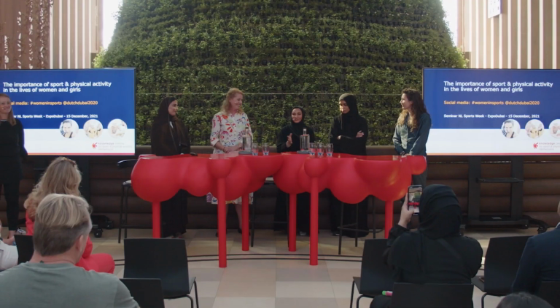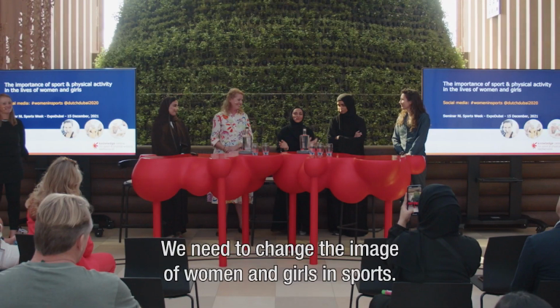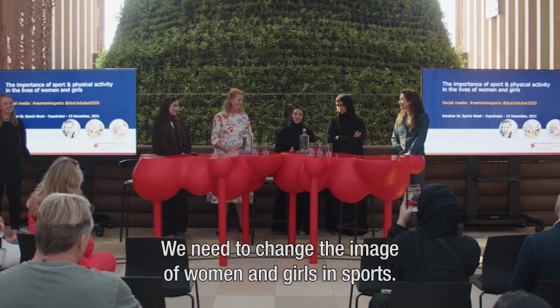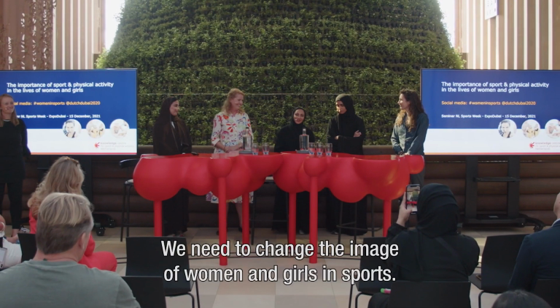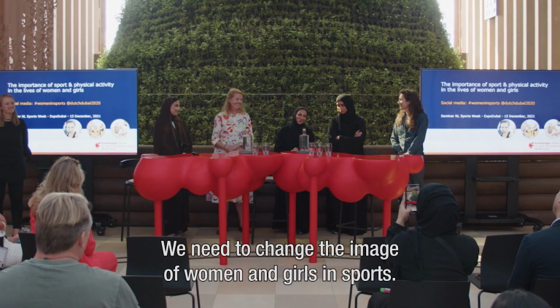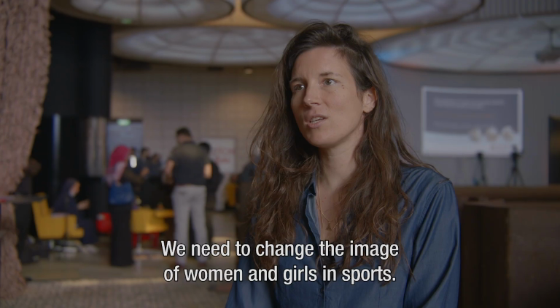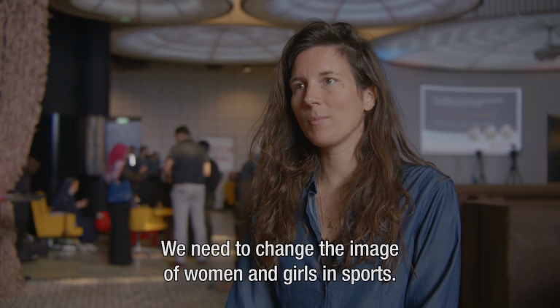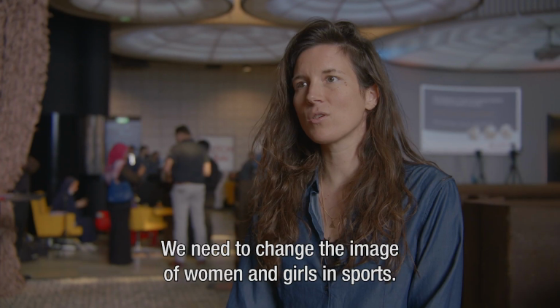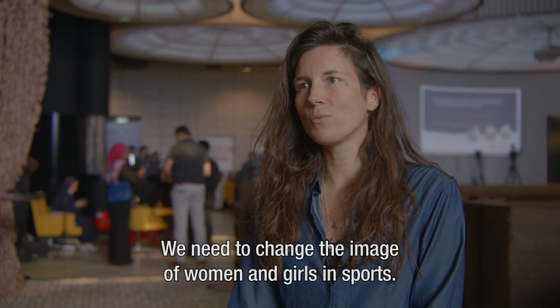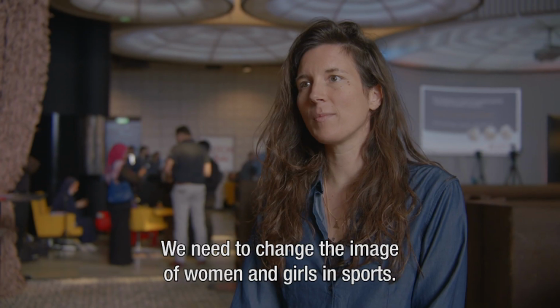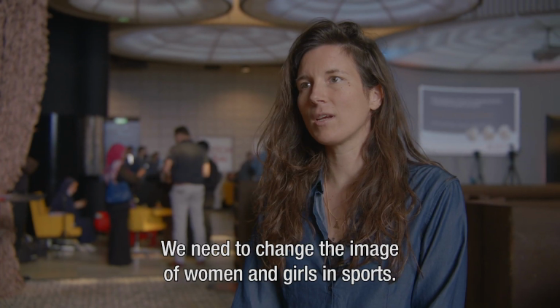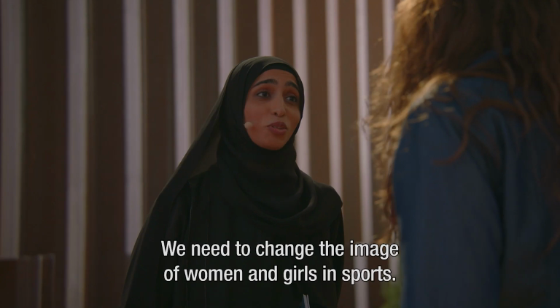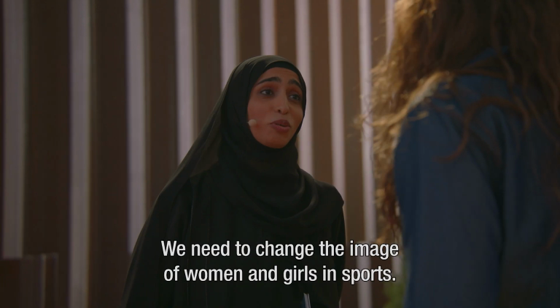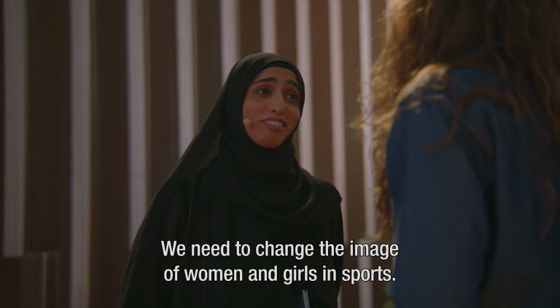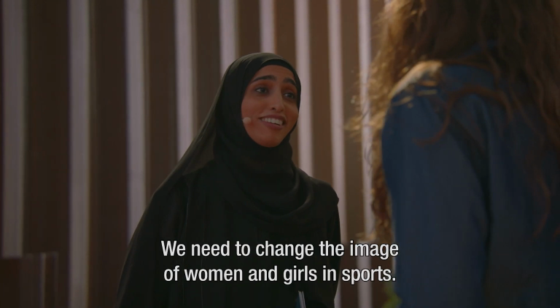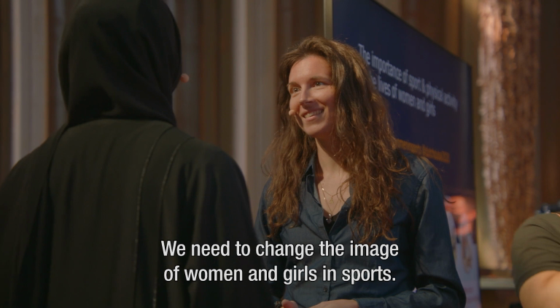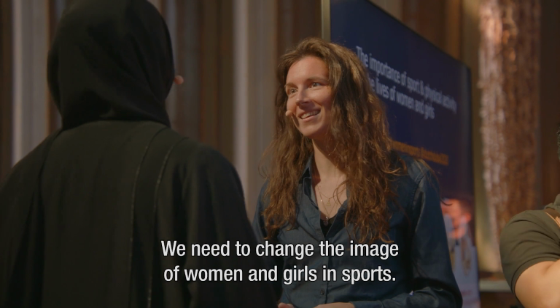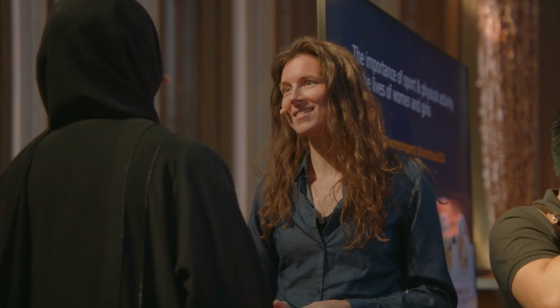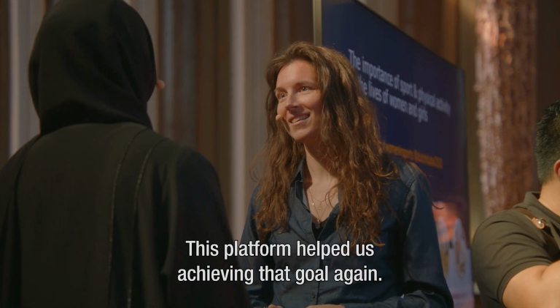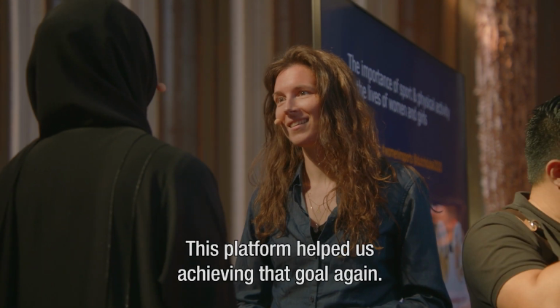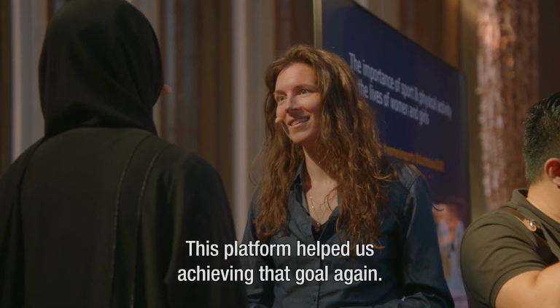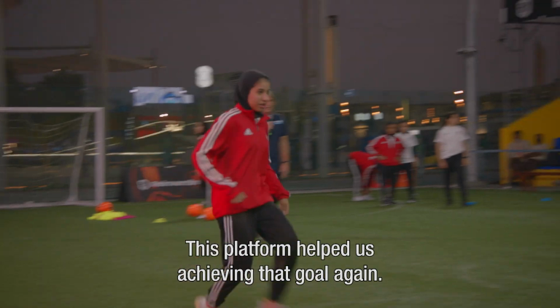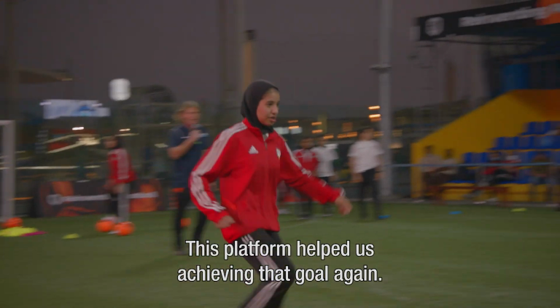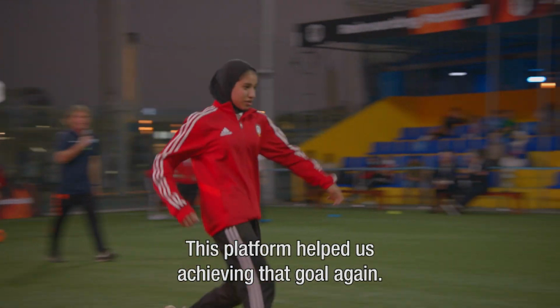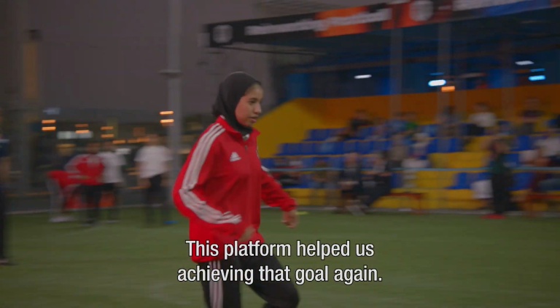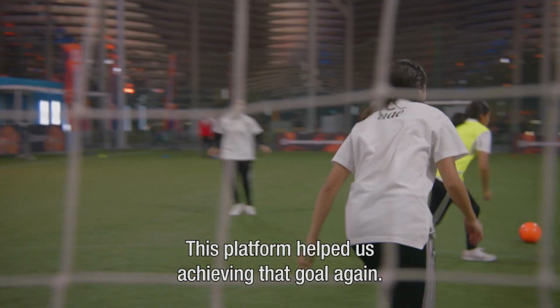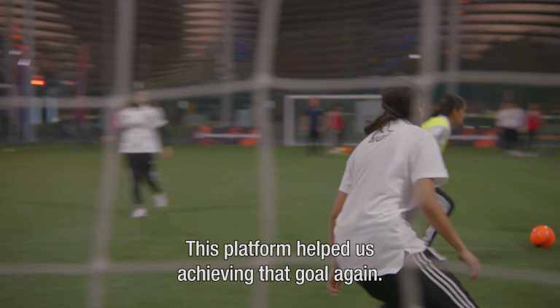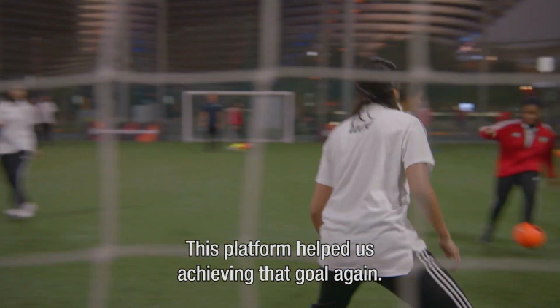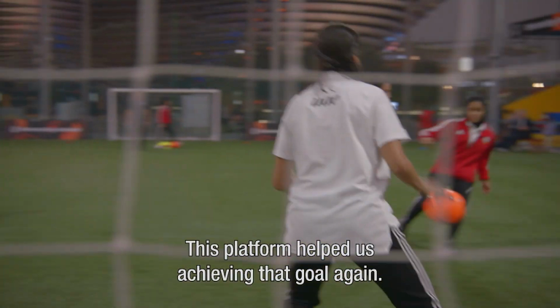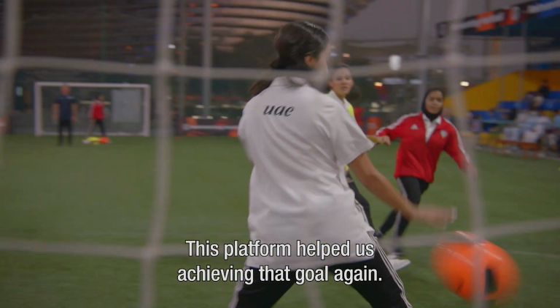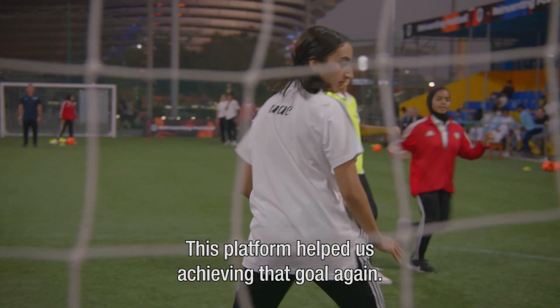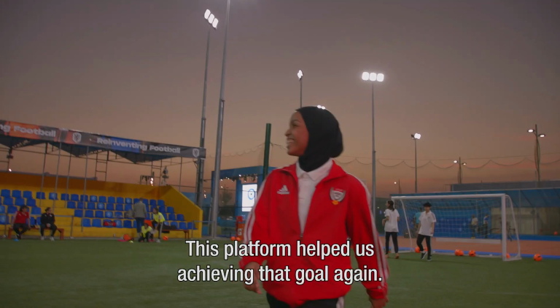We need to change the image of women and girls in sports. This platform helped us achieving that goal again.